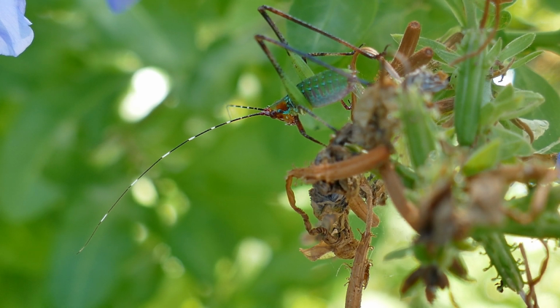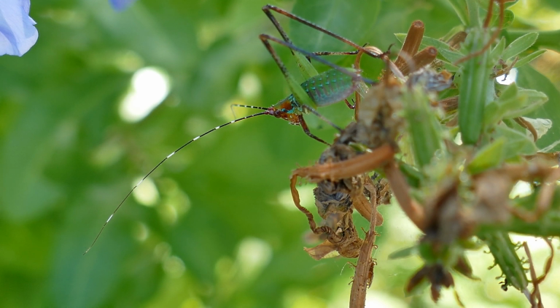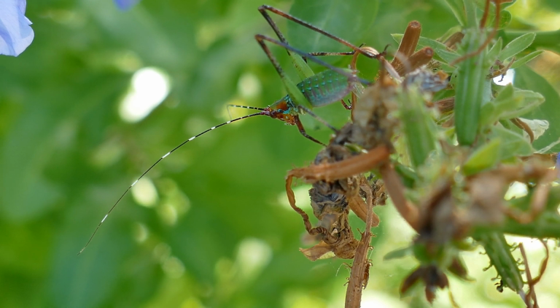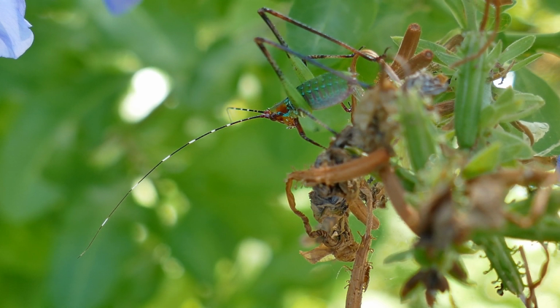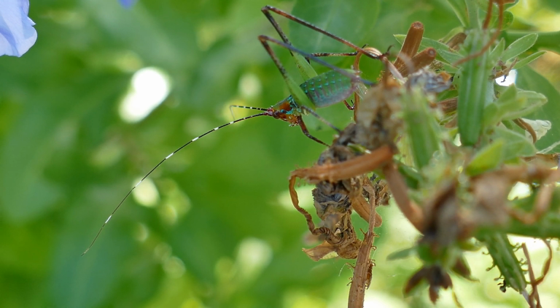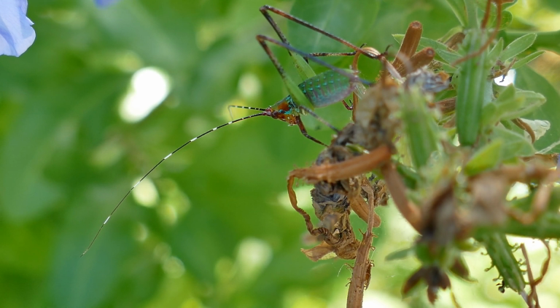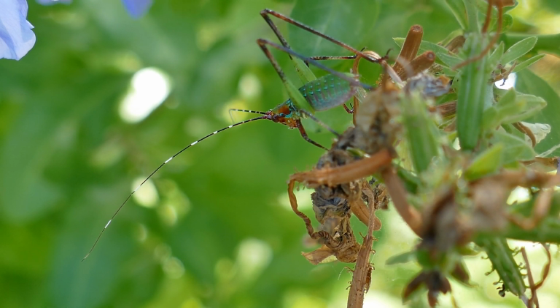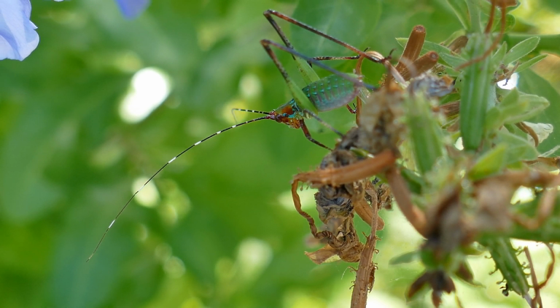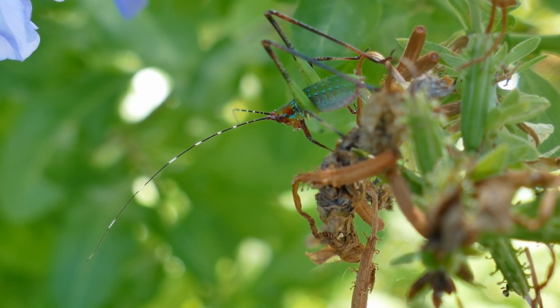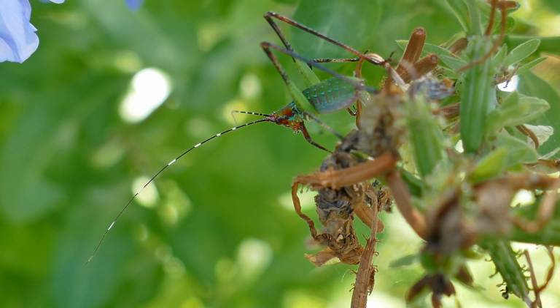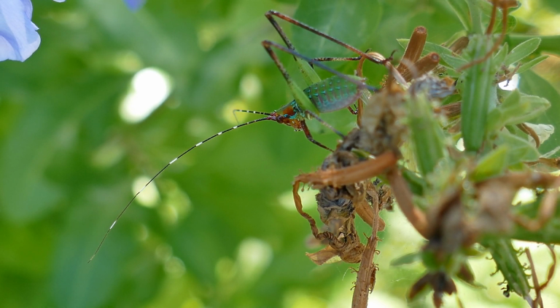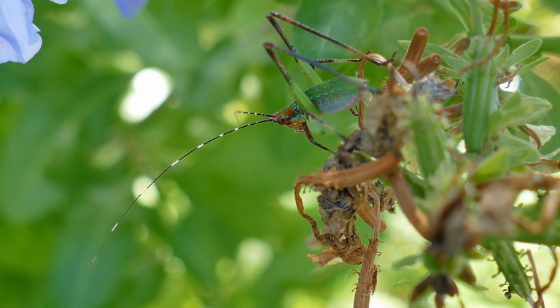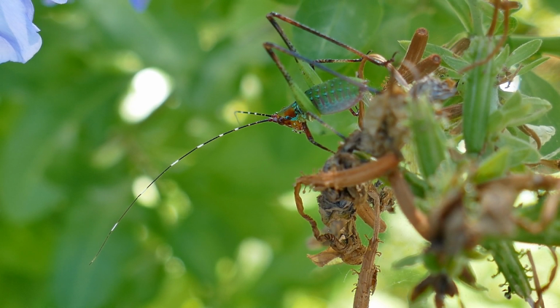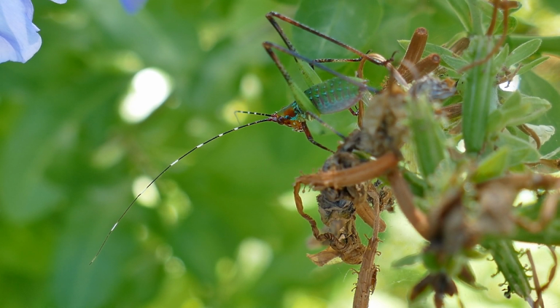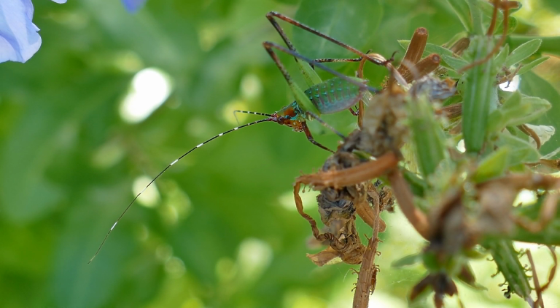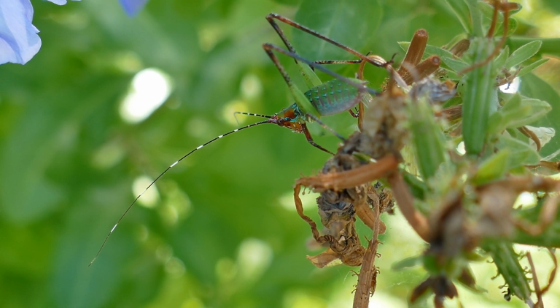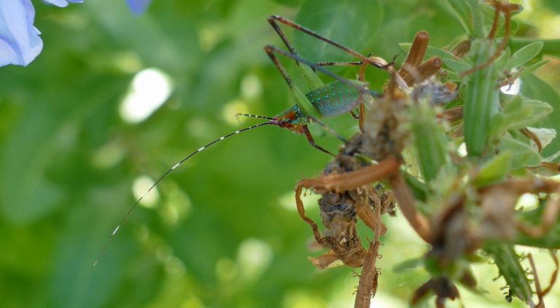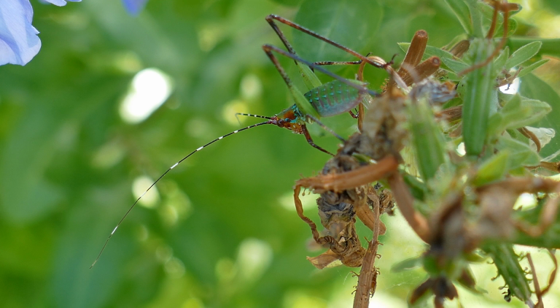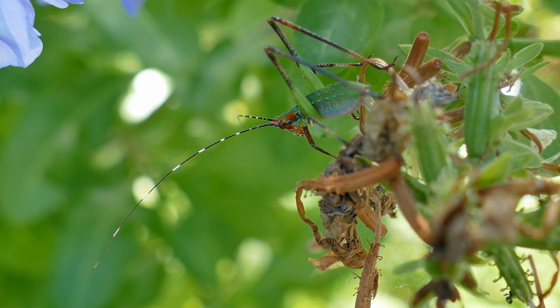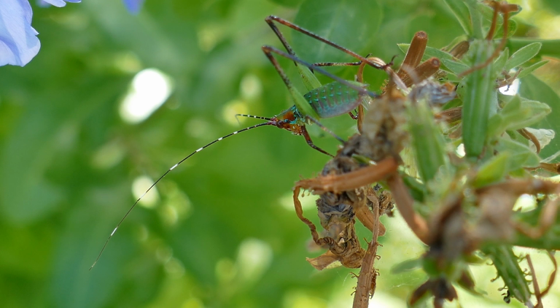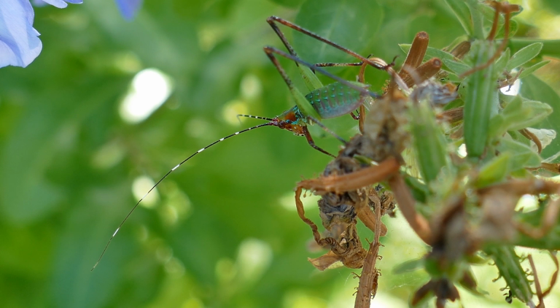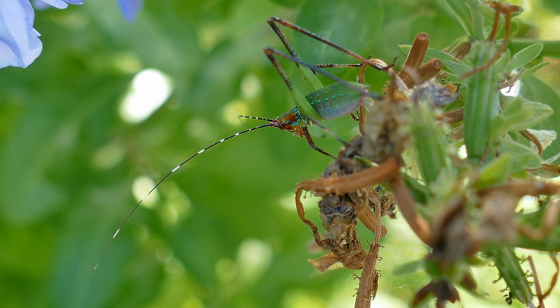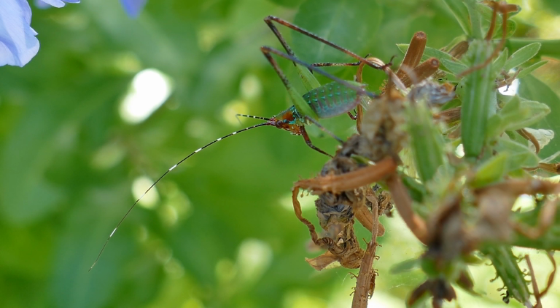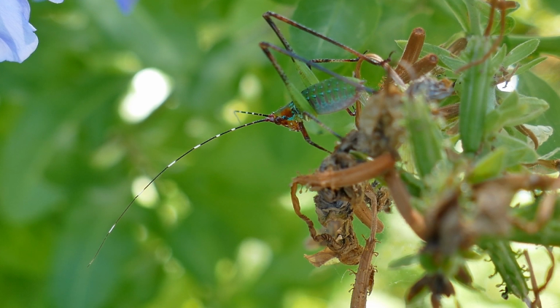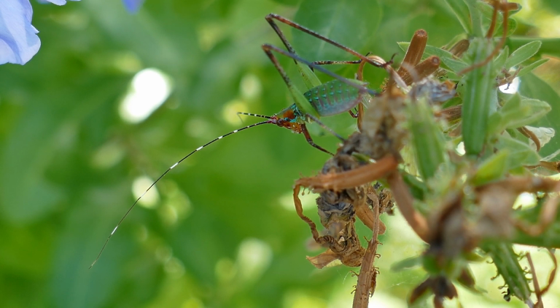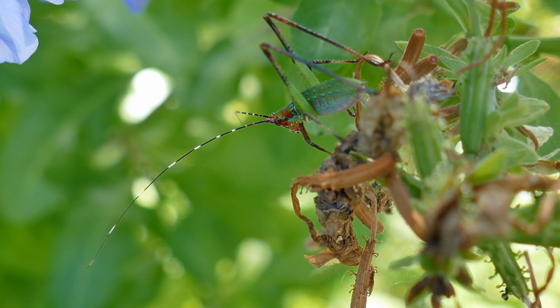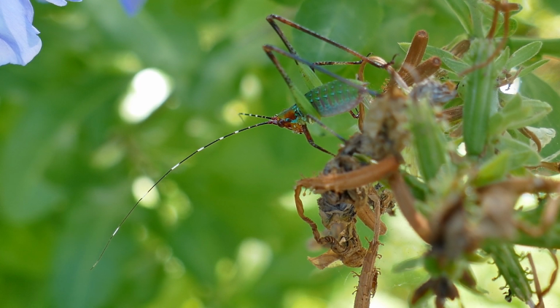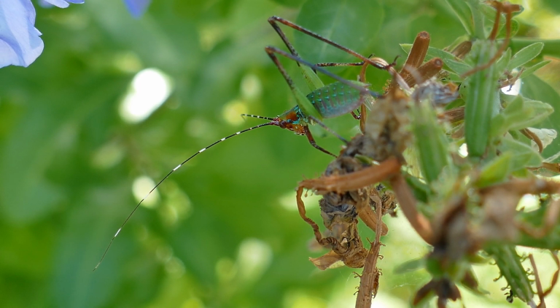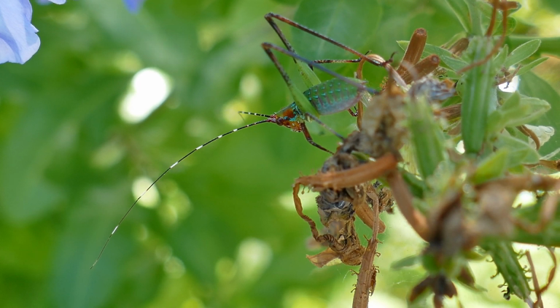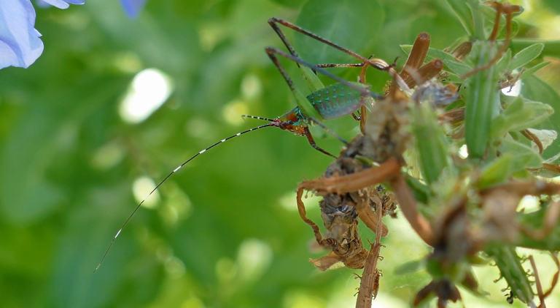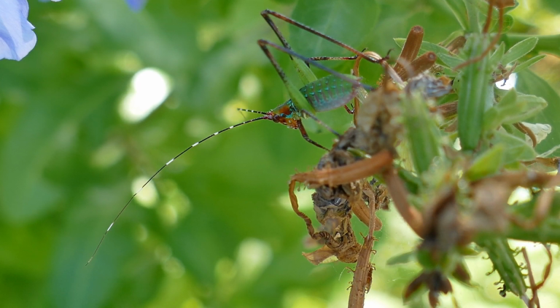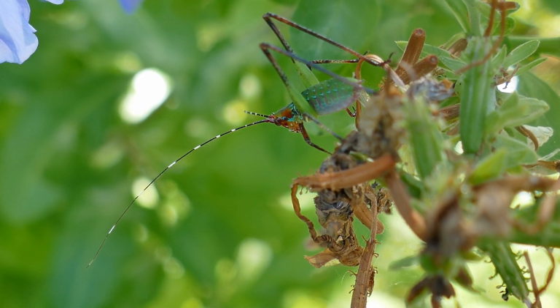They eat leaves, flowers, the stems and fruits of many plants, and a few species will eat other insects.